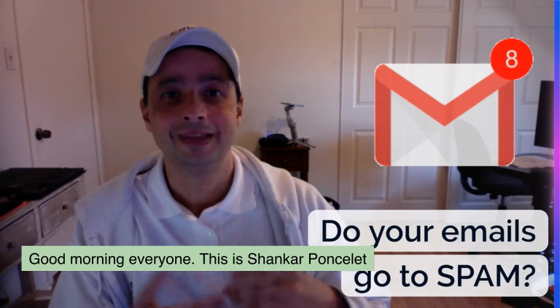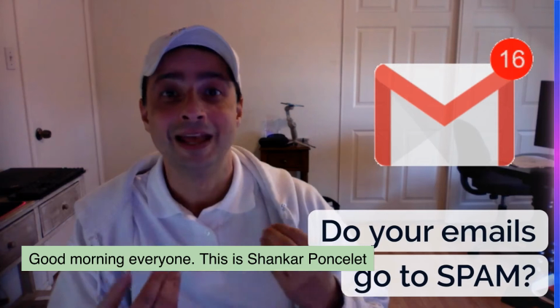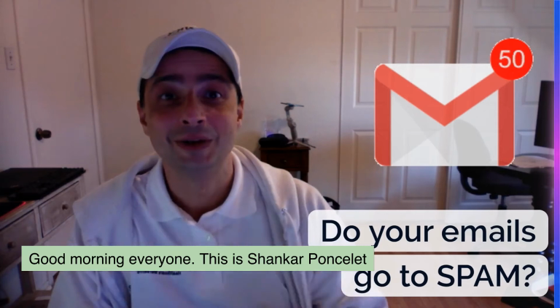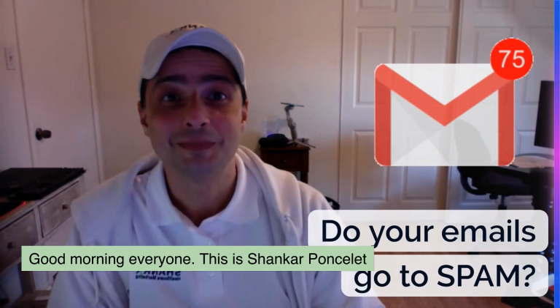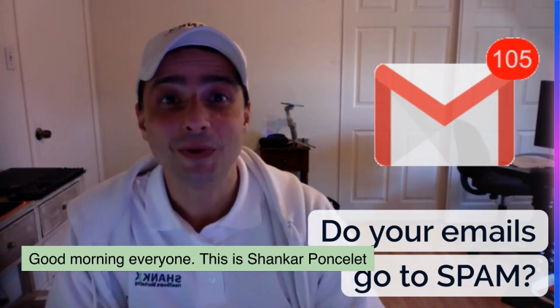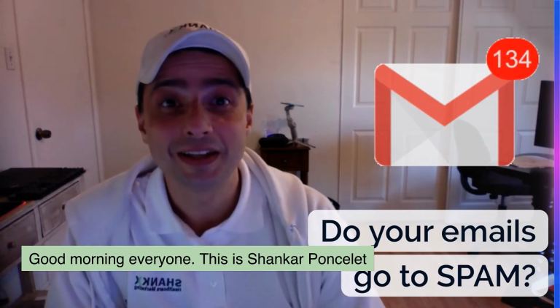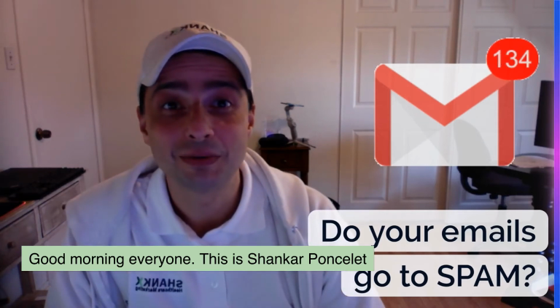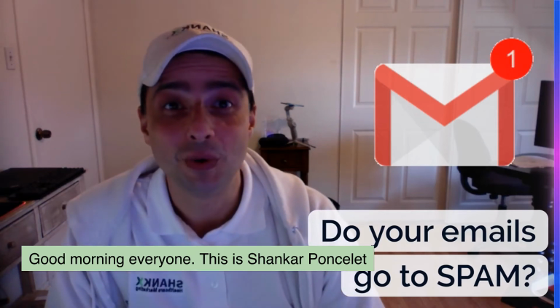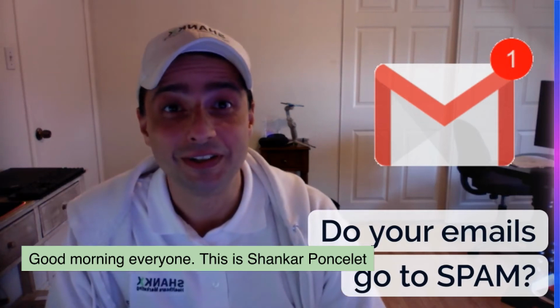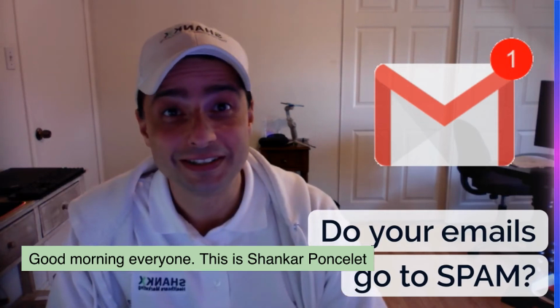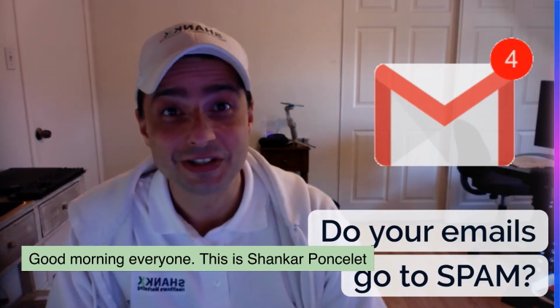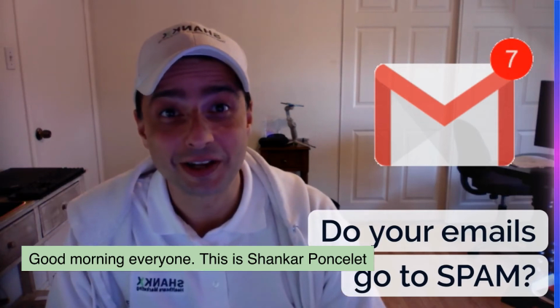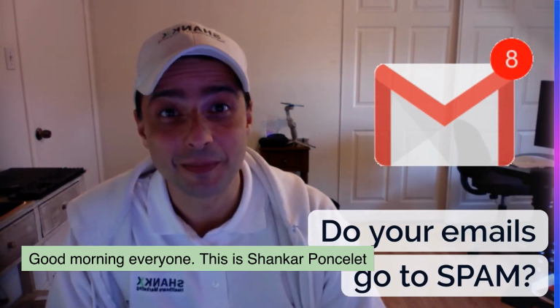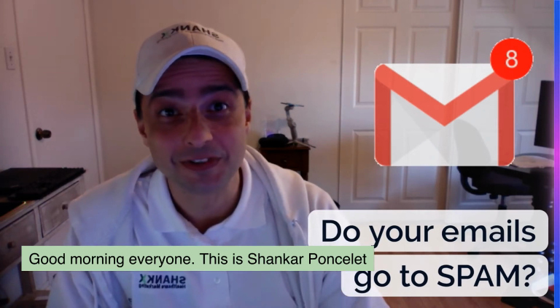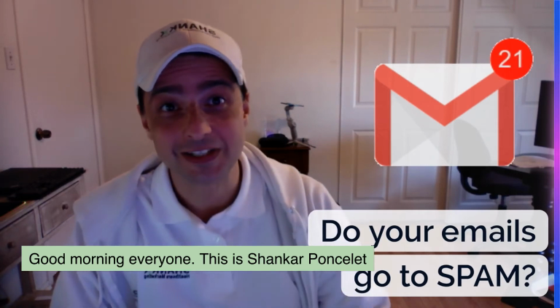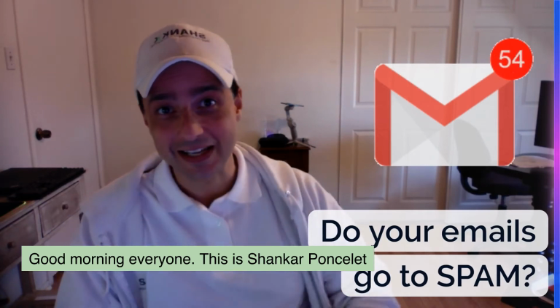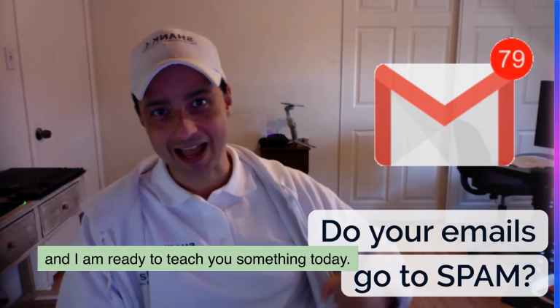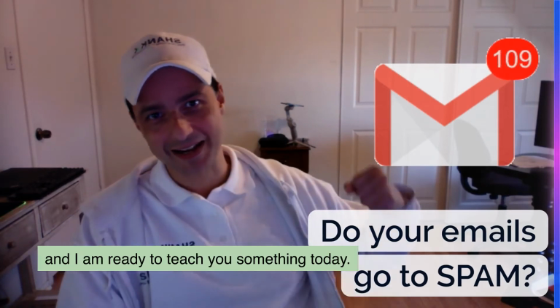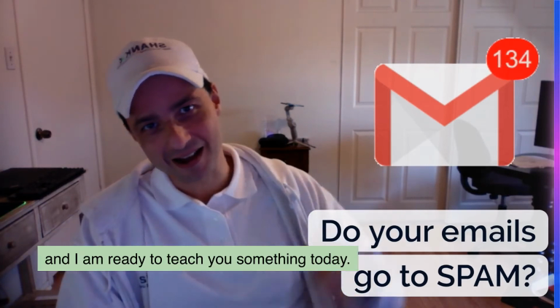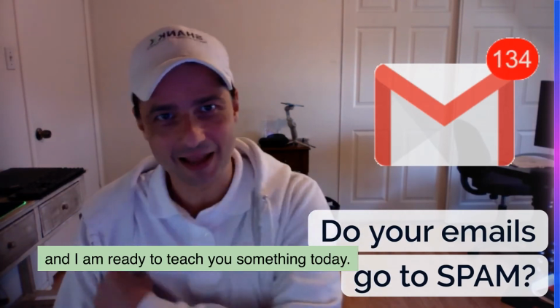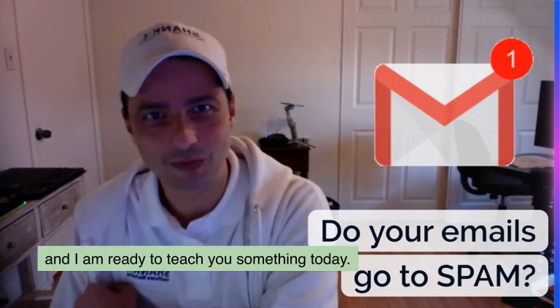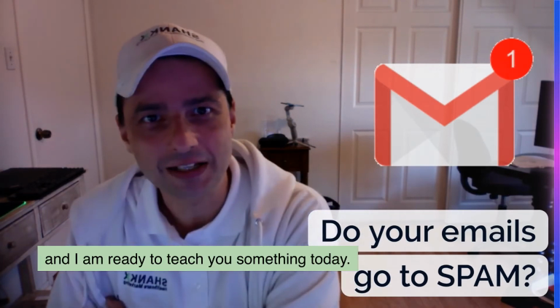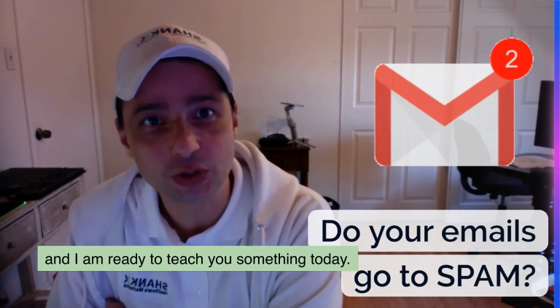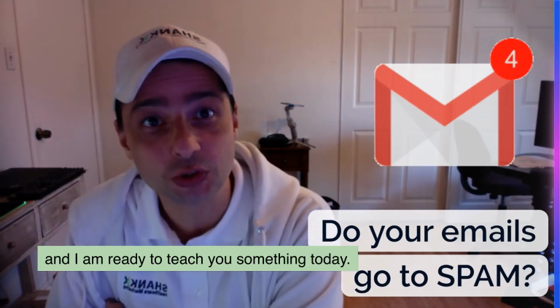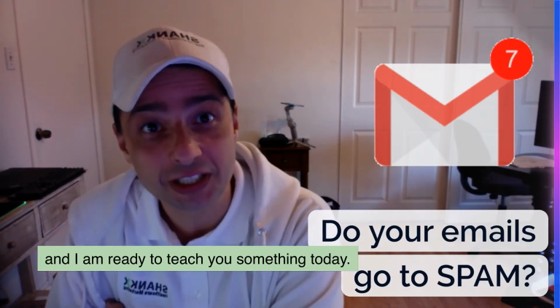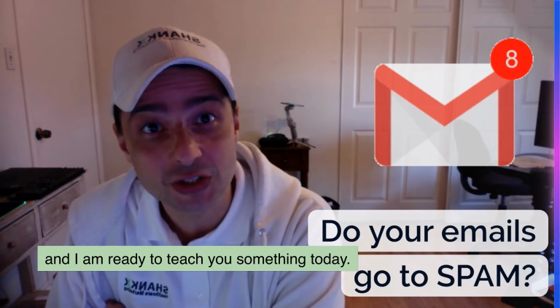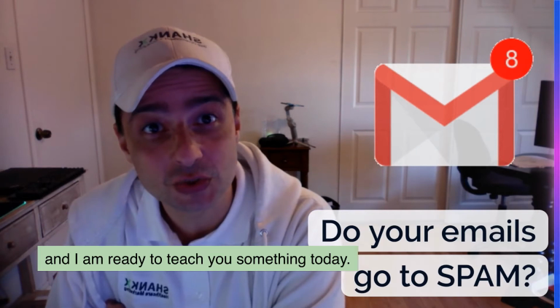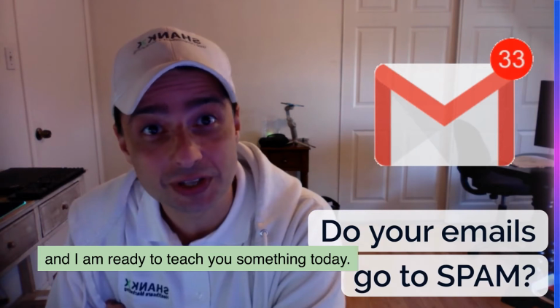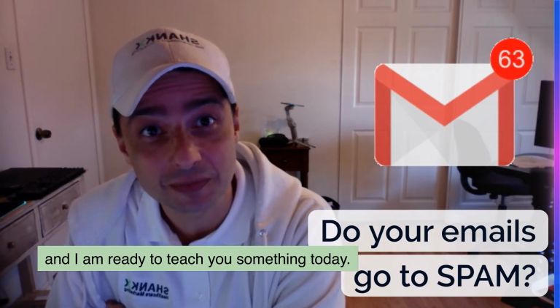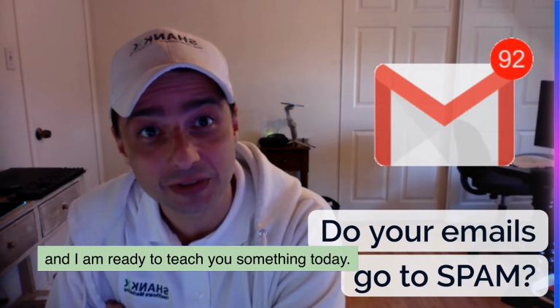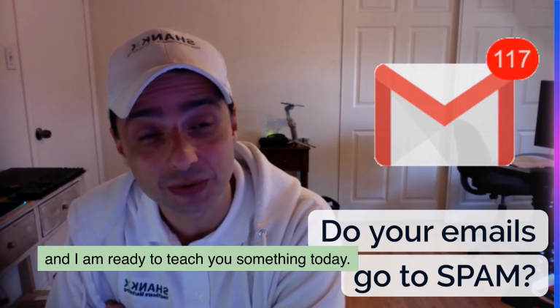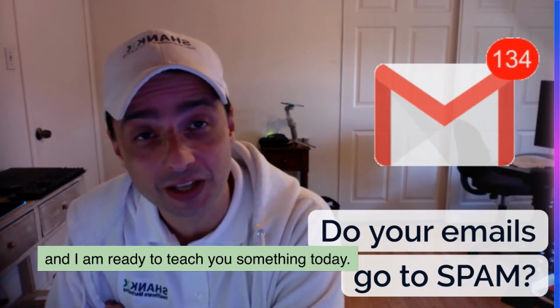Good morning everyone! This is Shankar Poncele and I am ready to teach you something today.